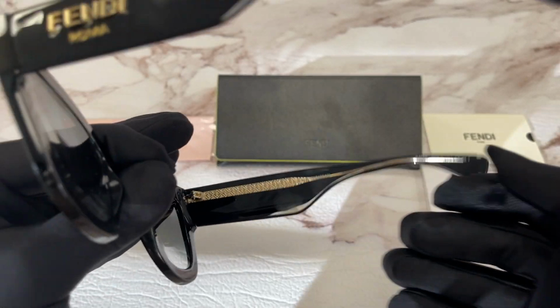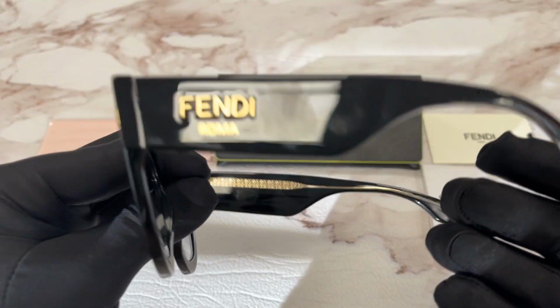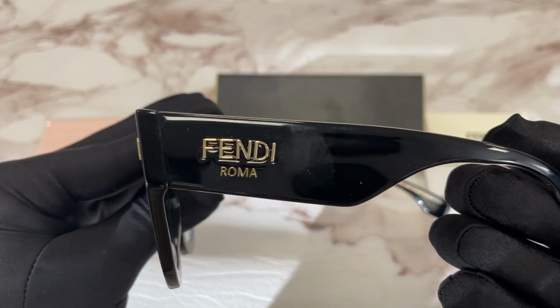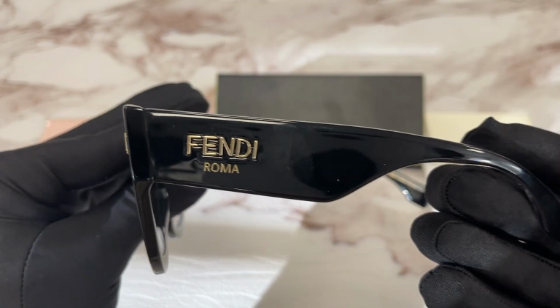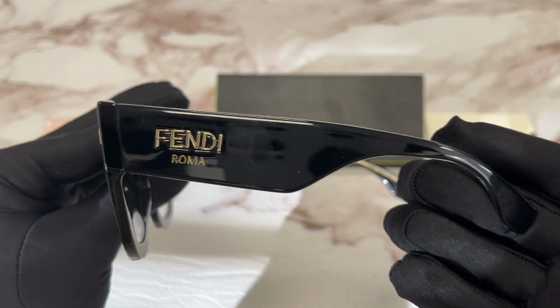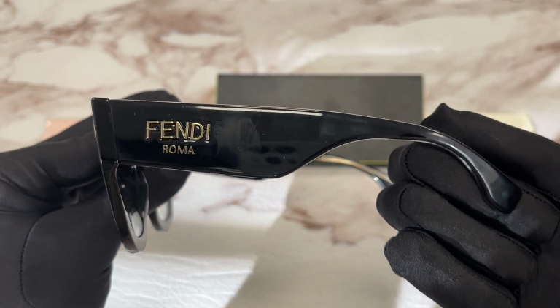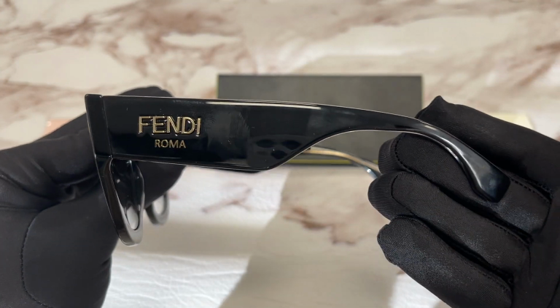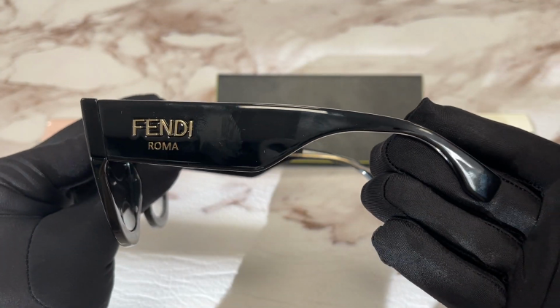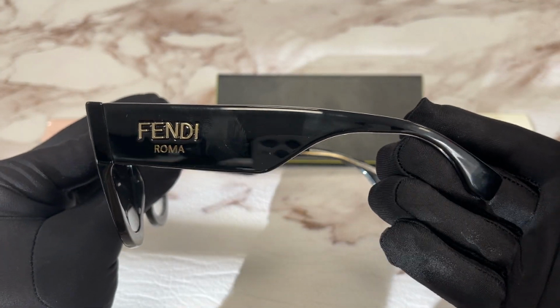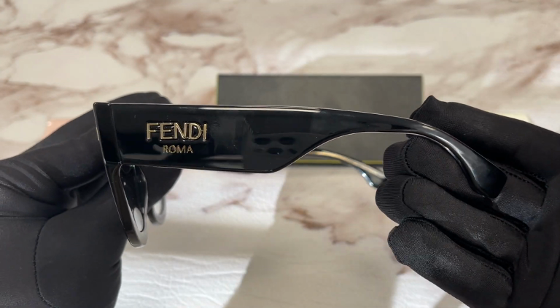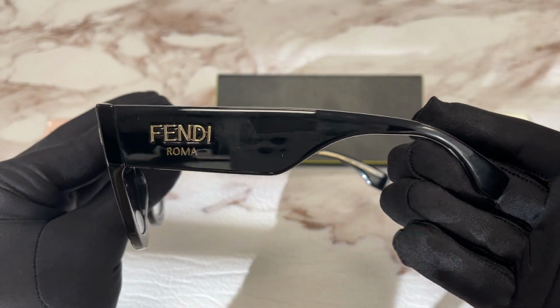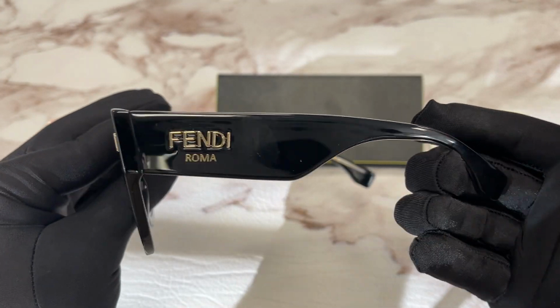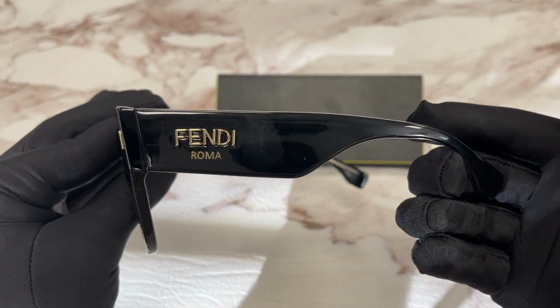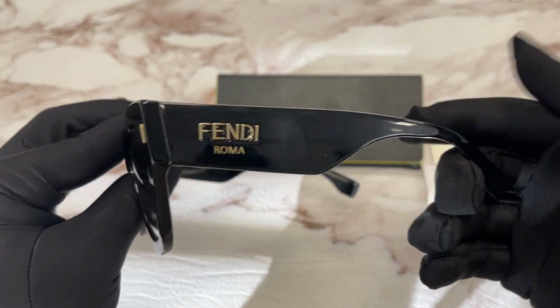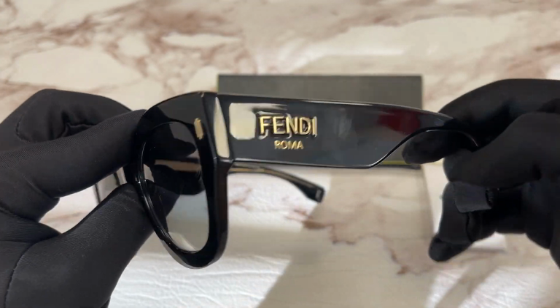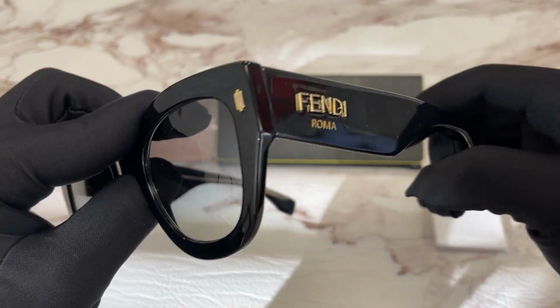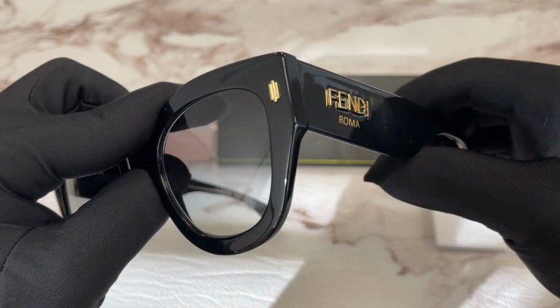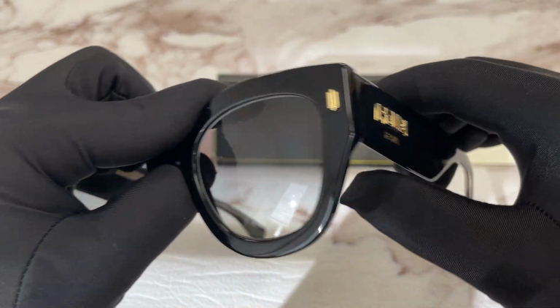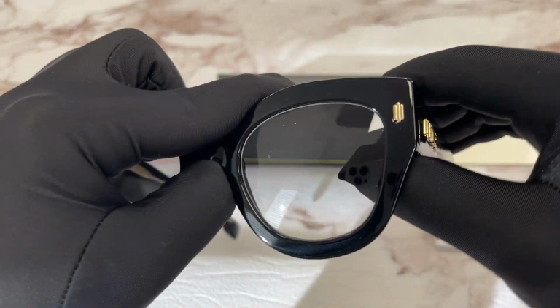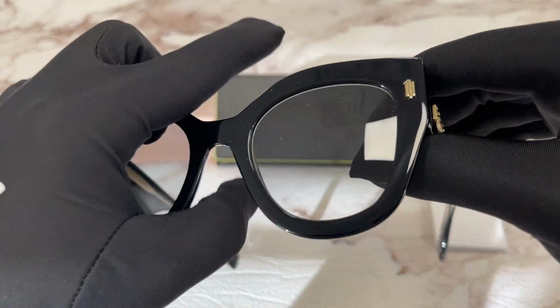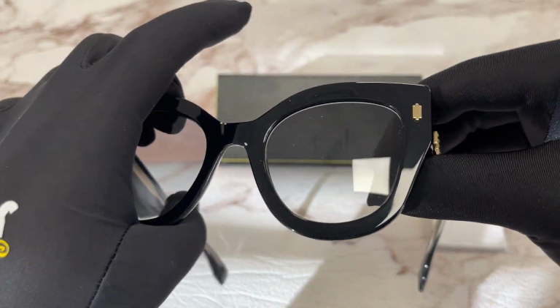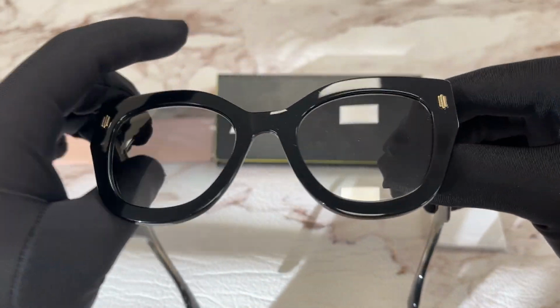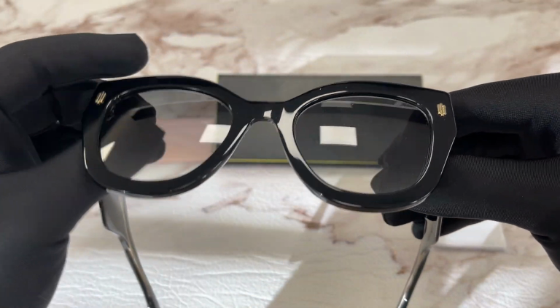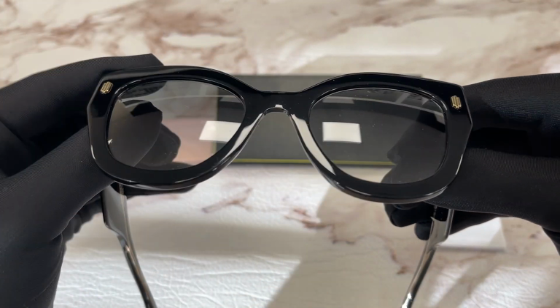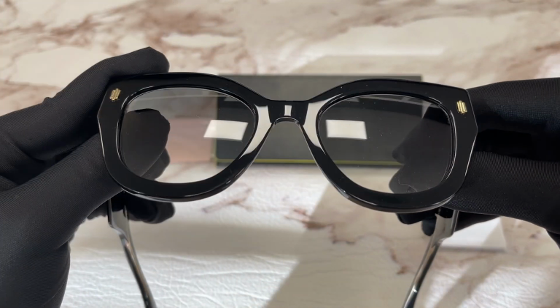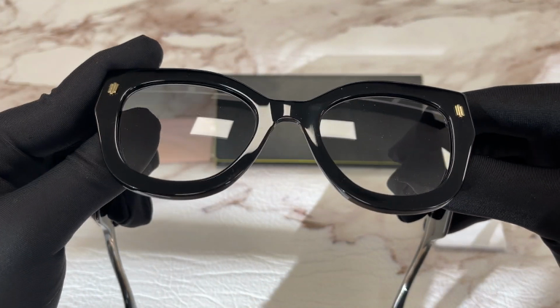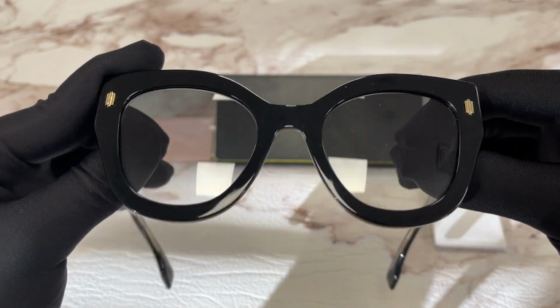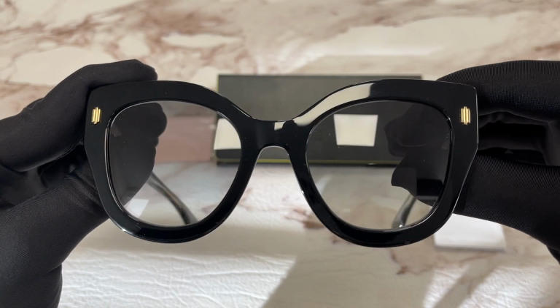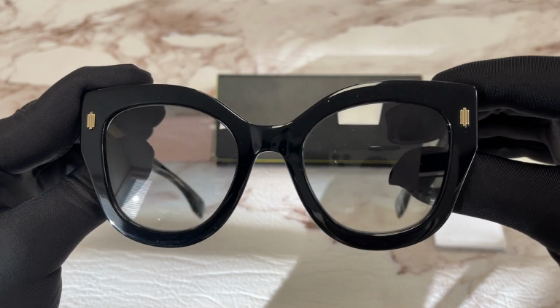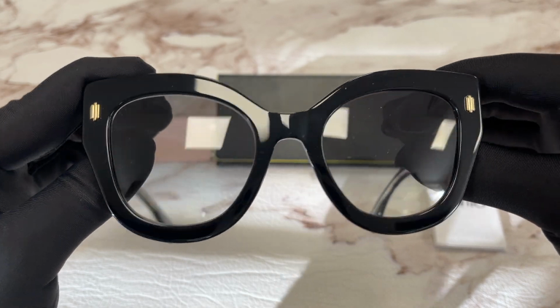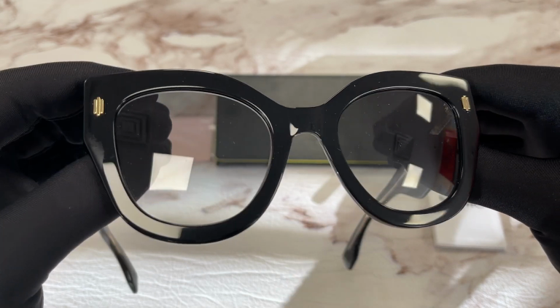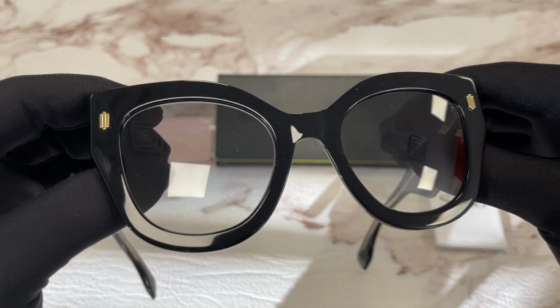This side of the temple is the same. The lenses are a gray gradient color.